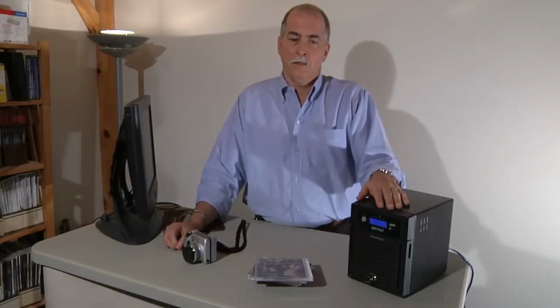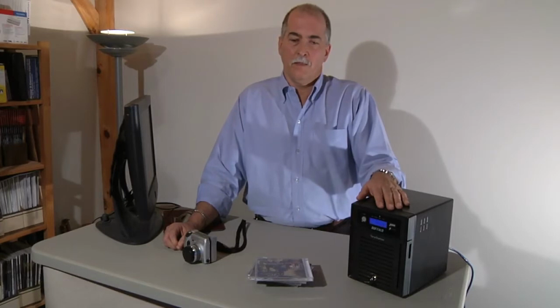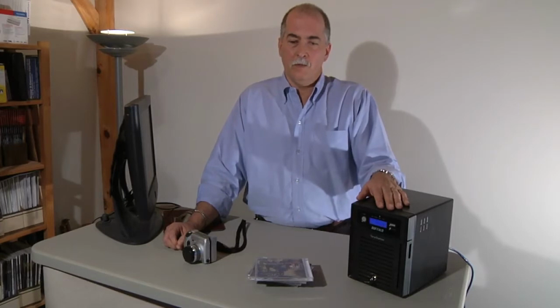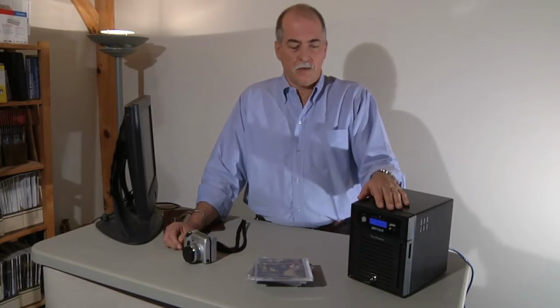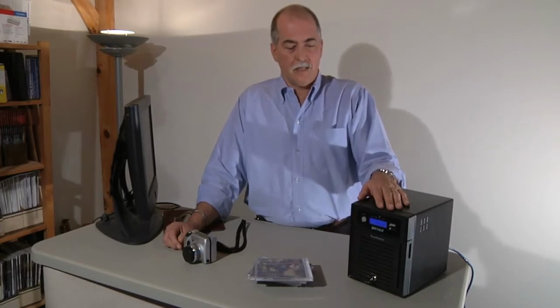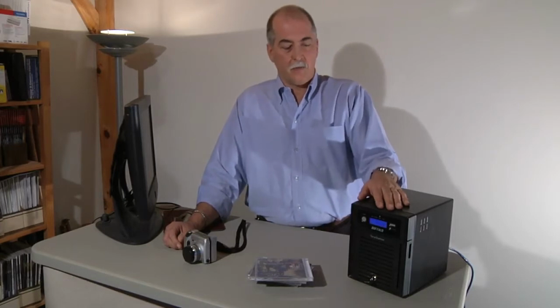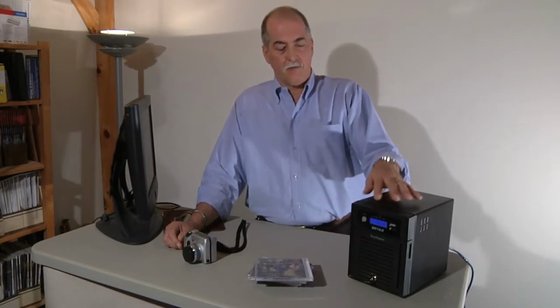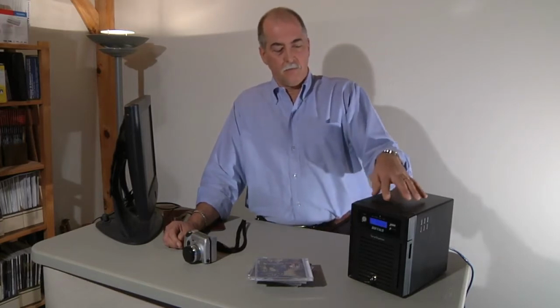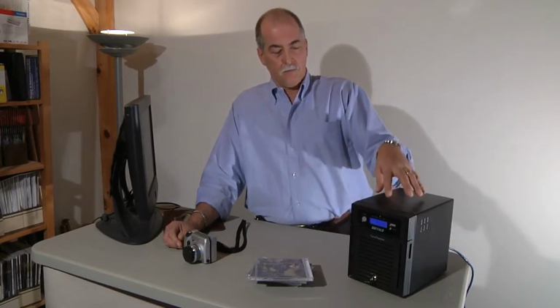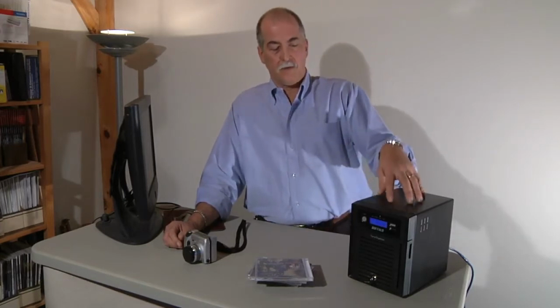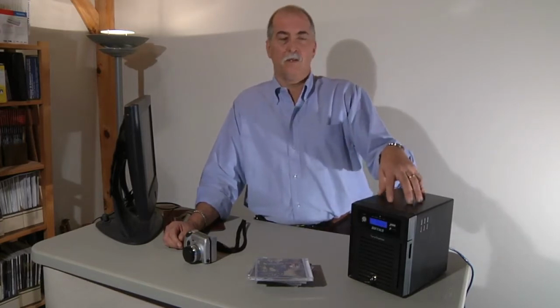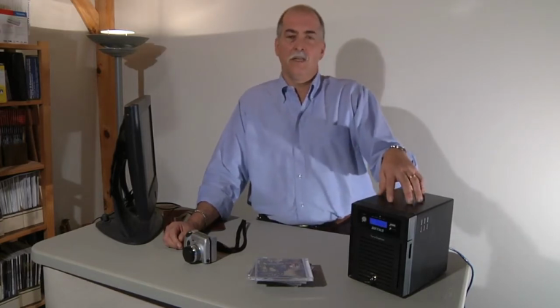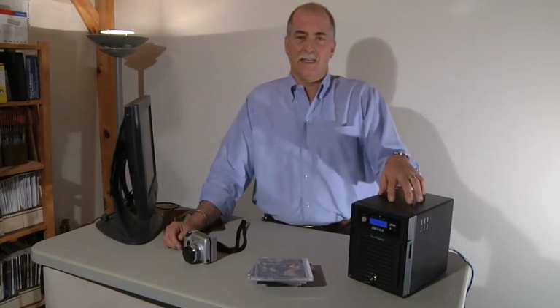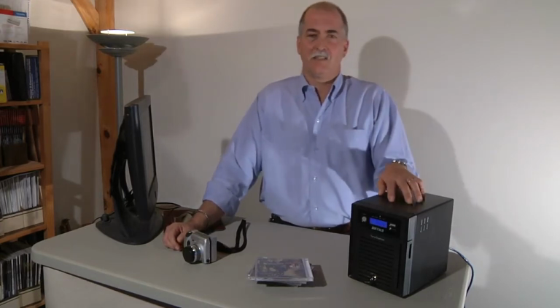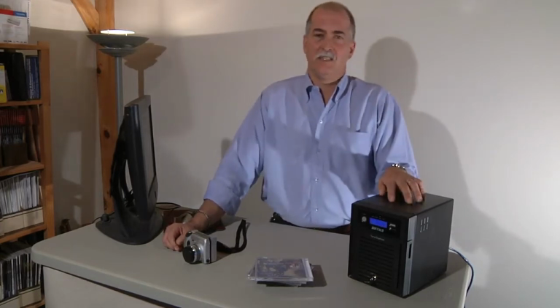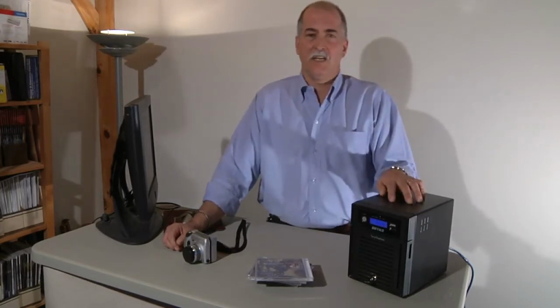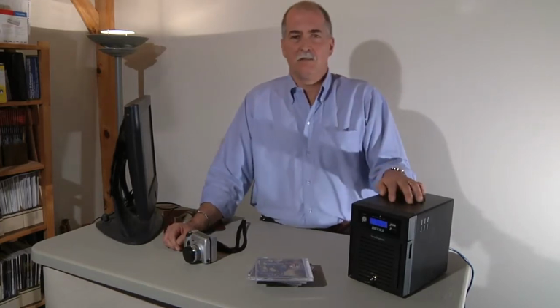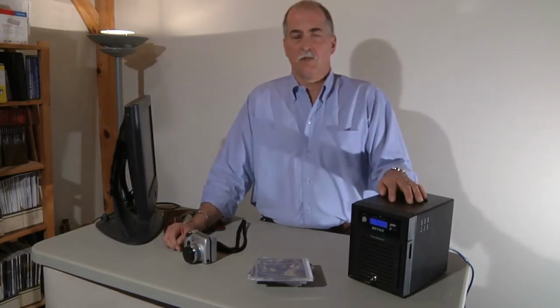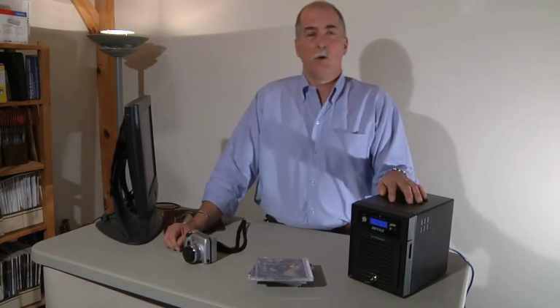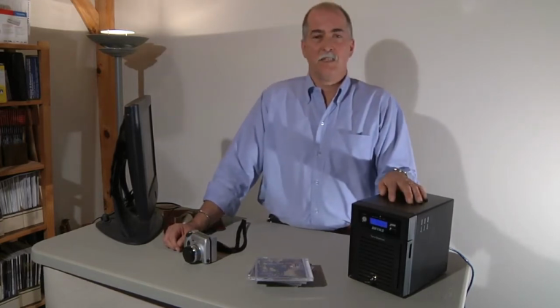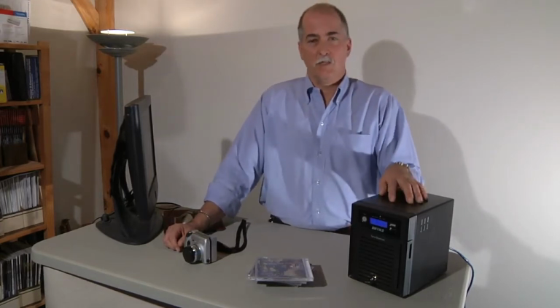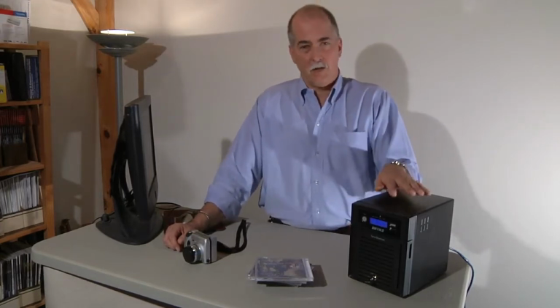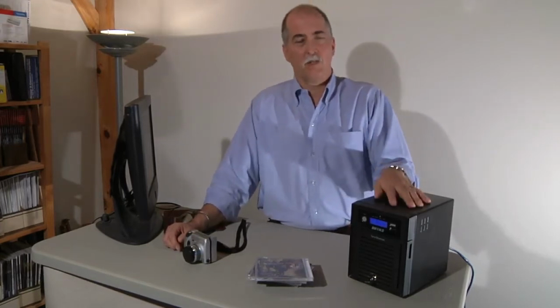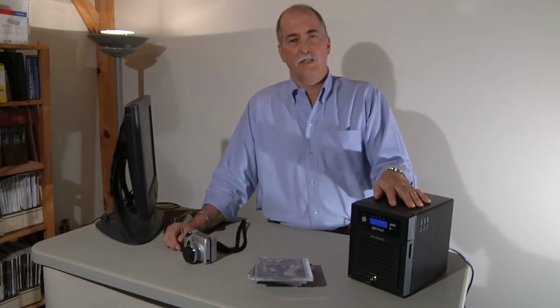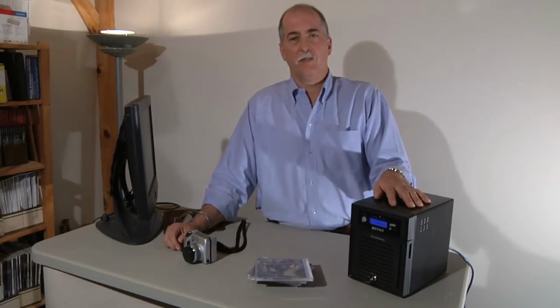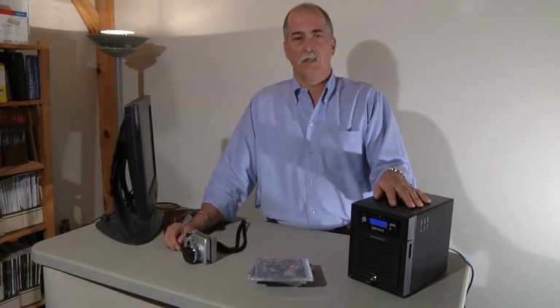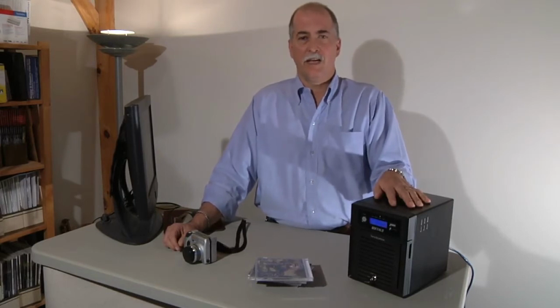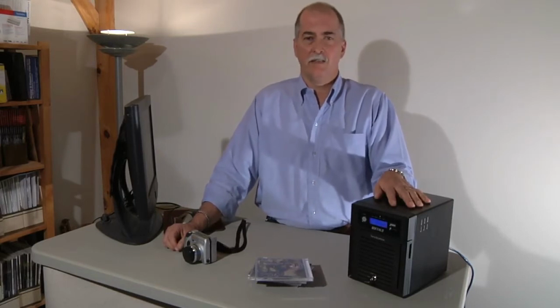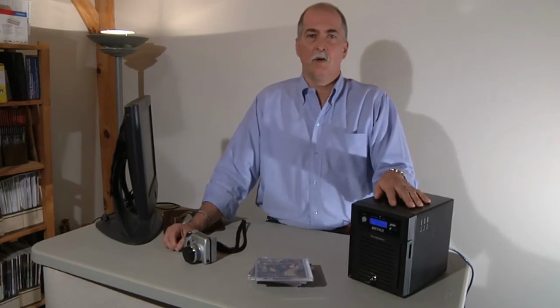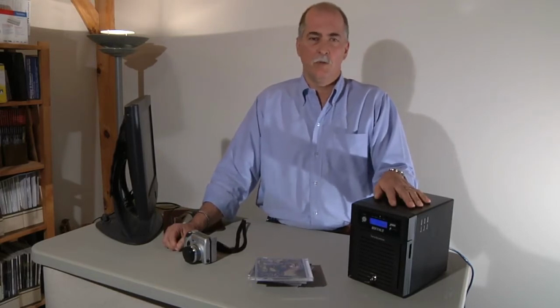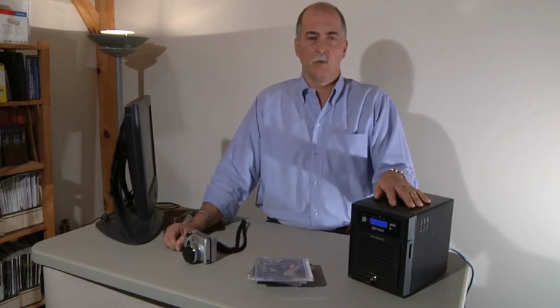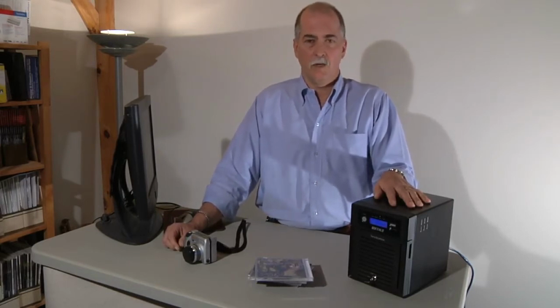The new TerraStation 3 from Buffalo is actually designed for small businesses, but it also has features that a high-end home user would want.